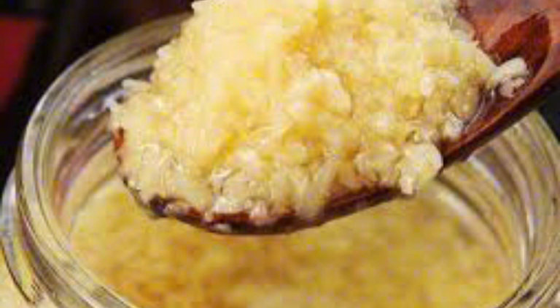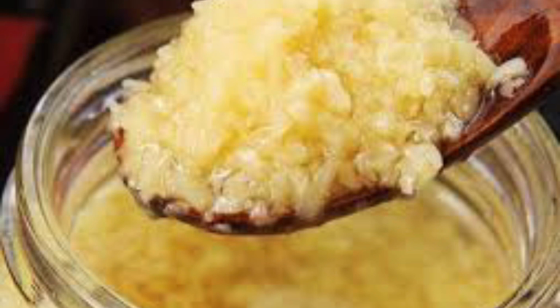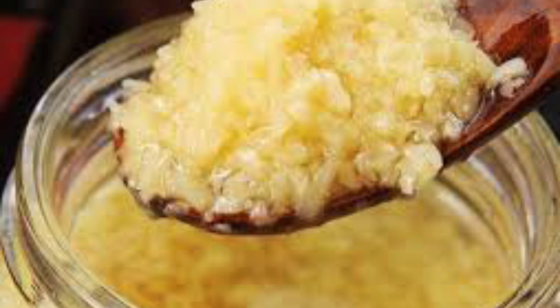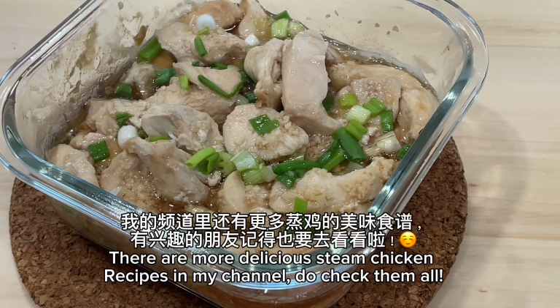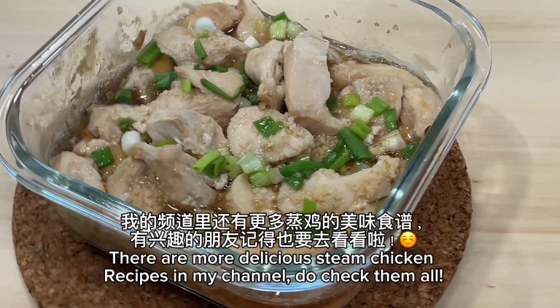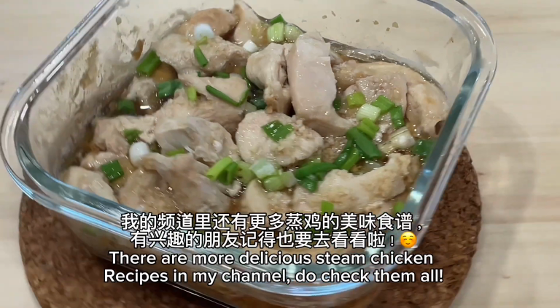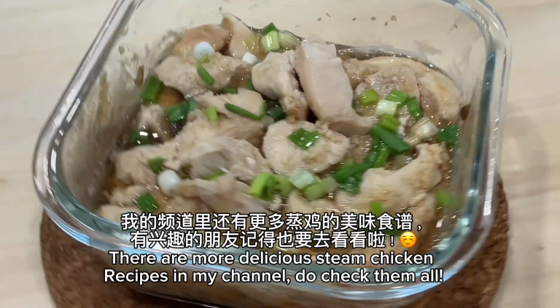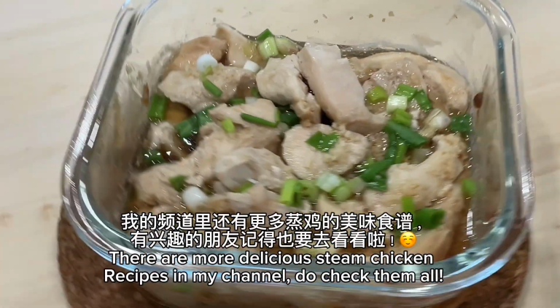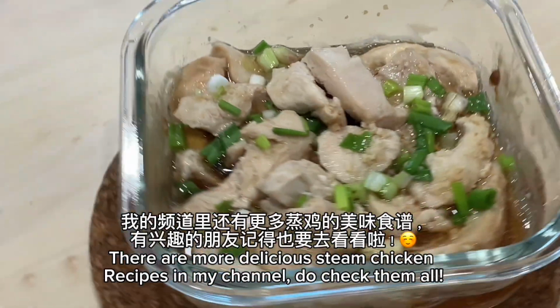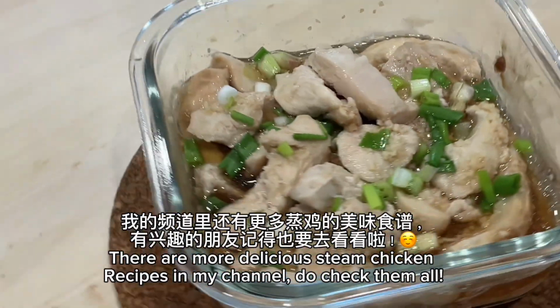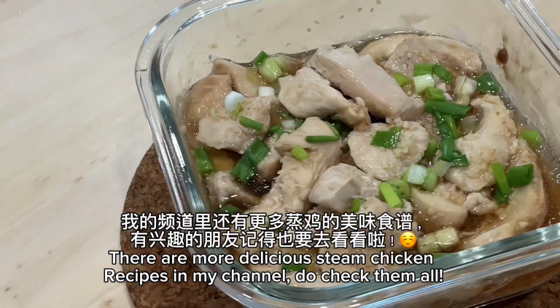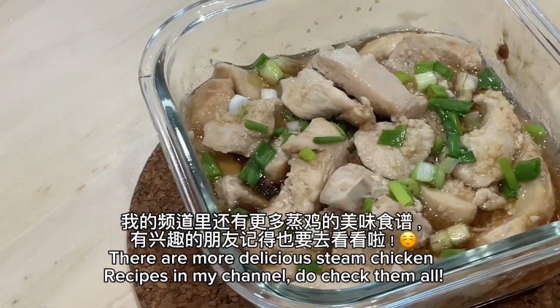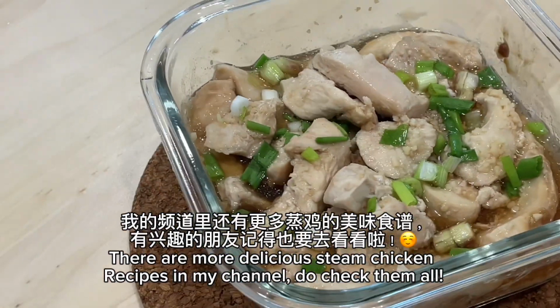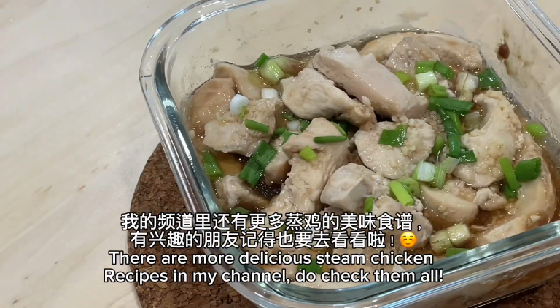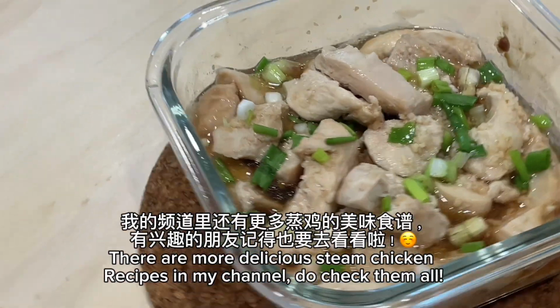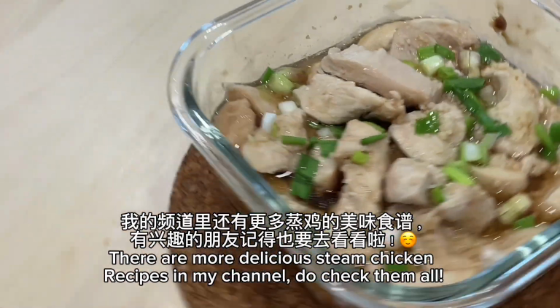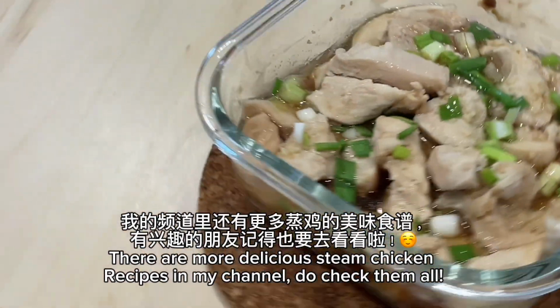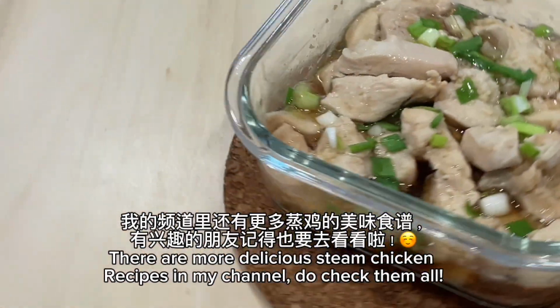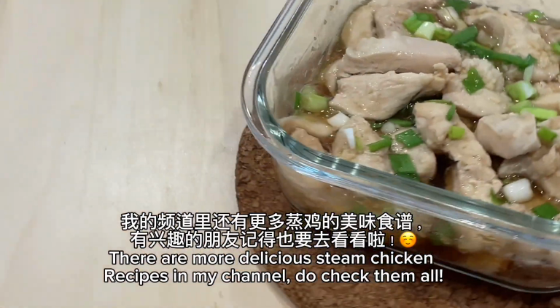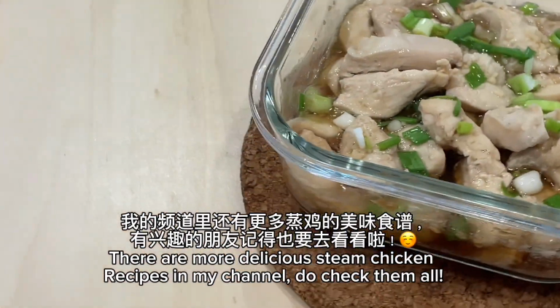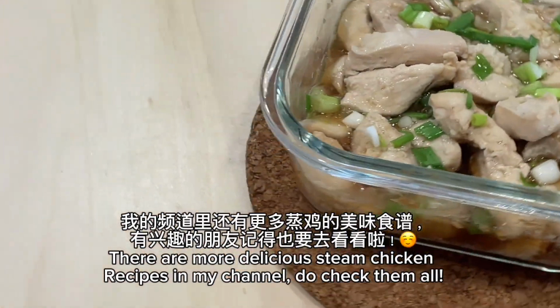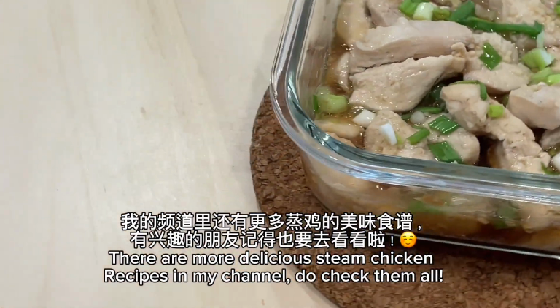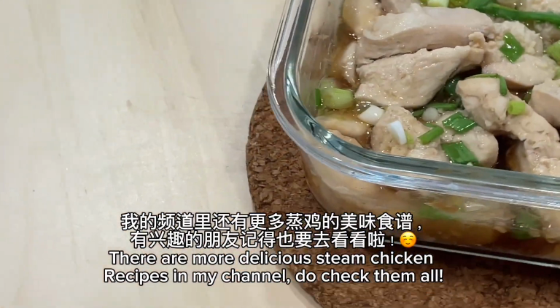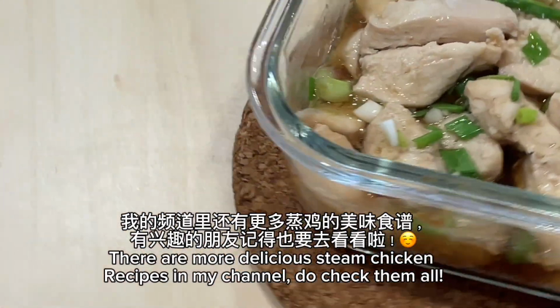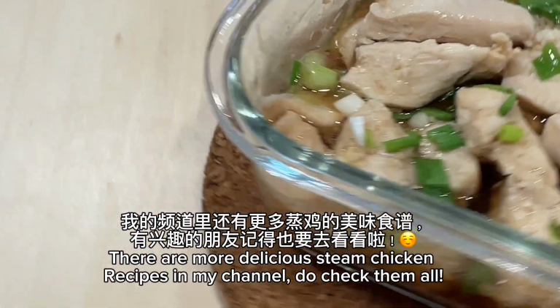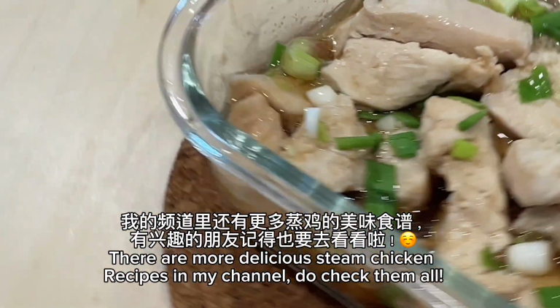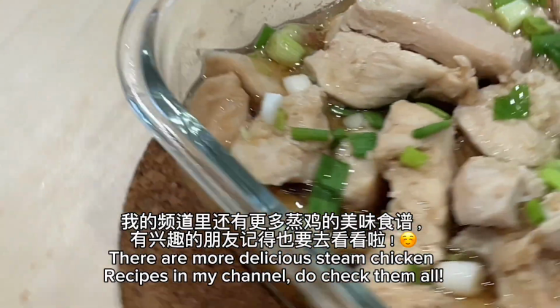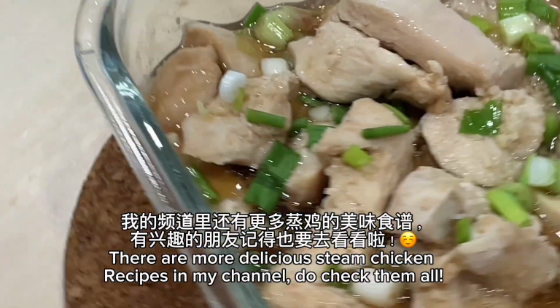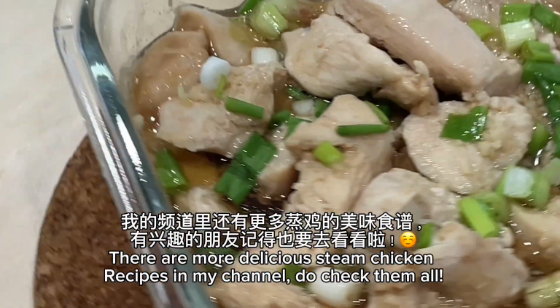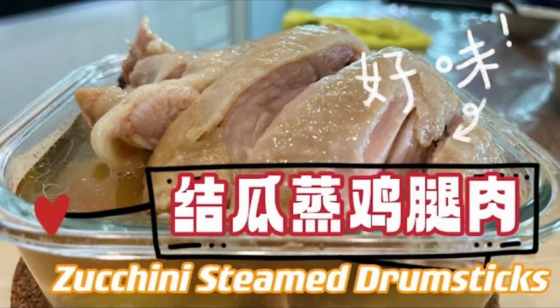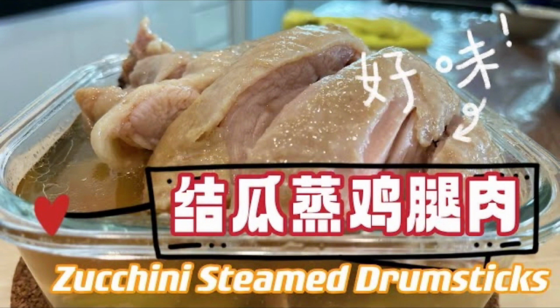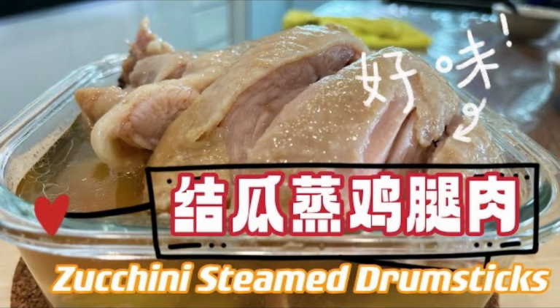There are more delicious steamed chicken recipes in my channel — do check them all out.